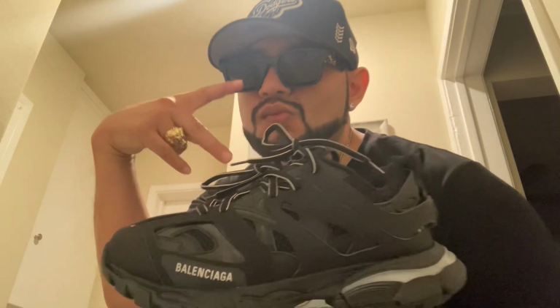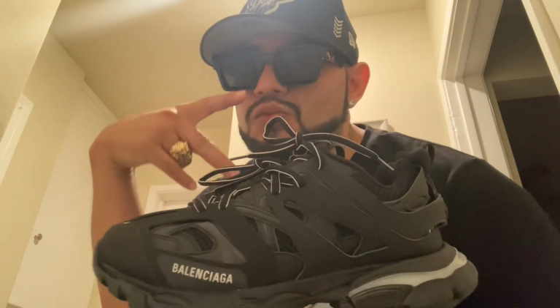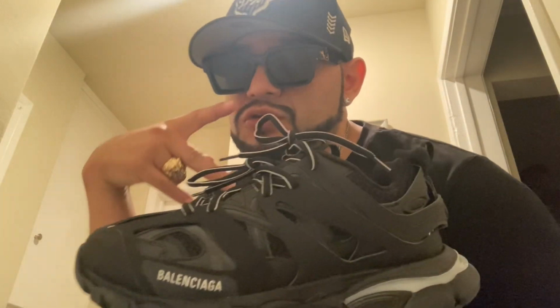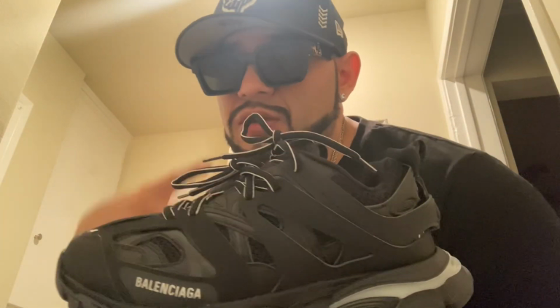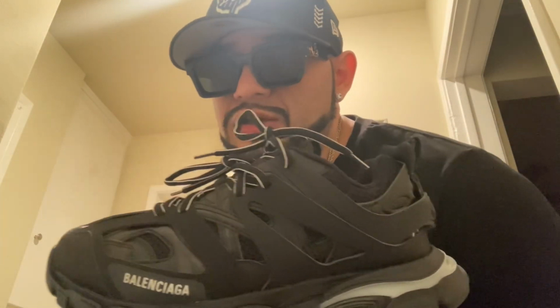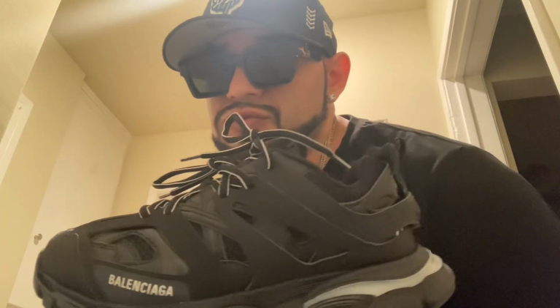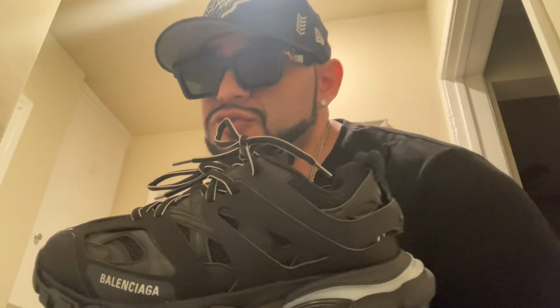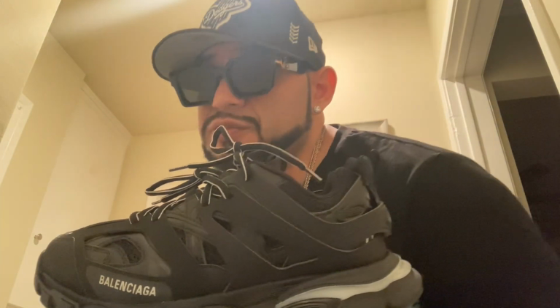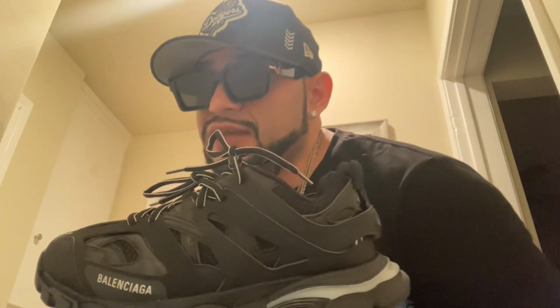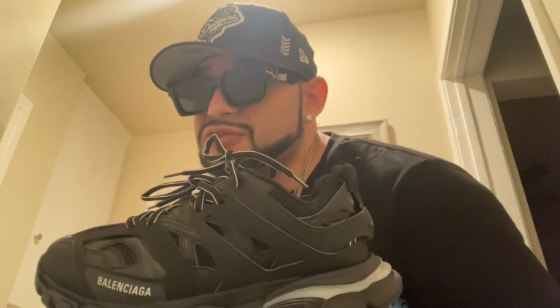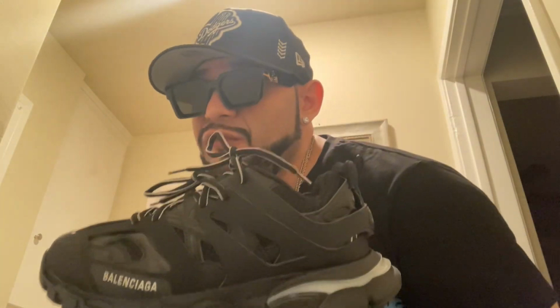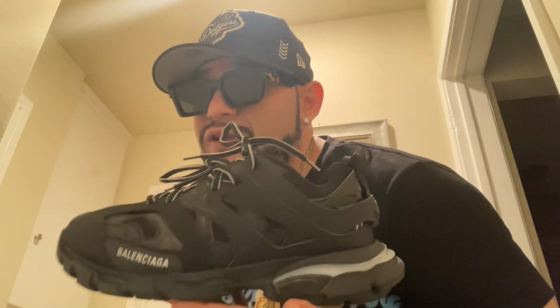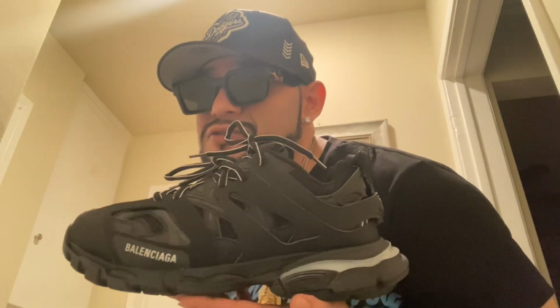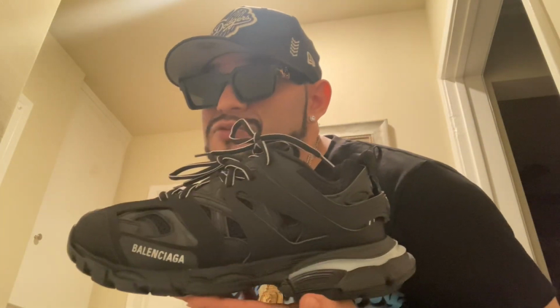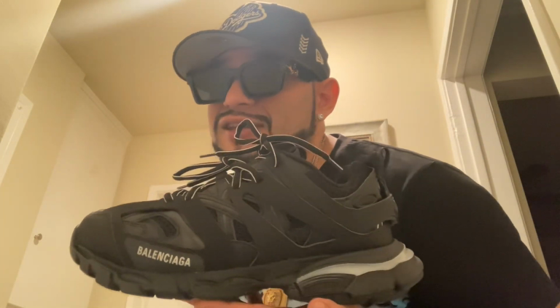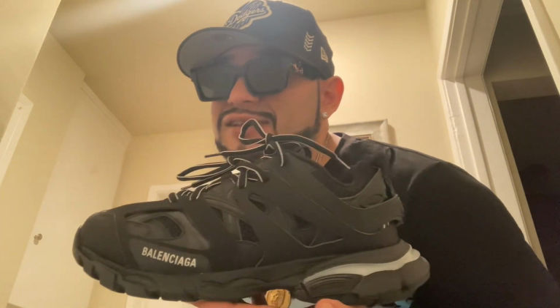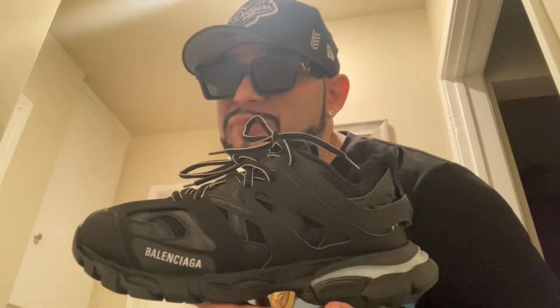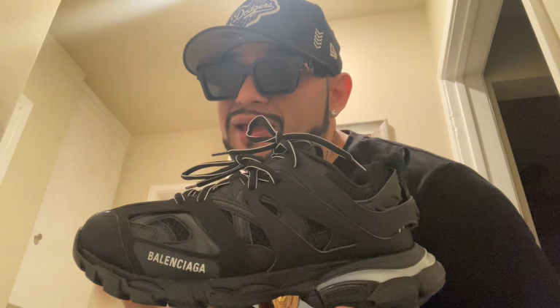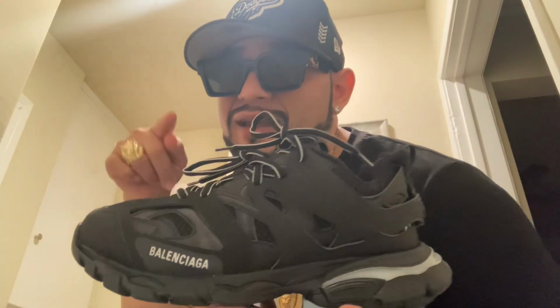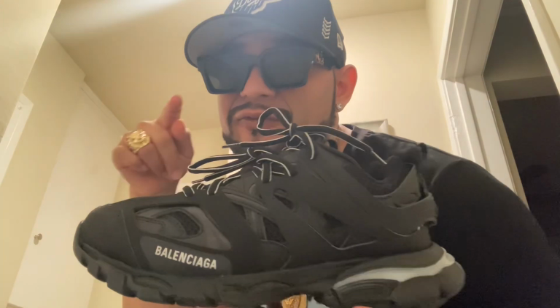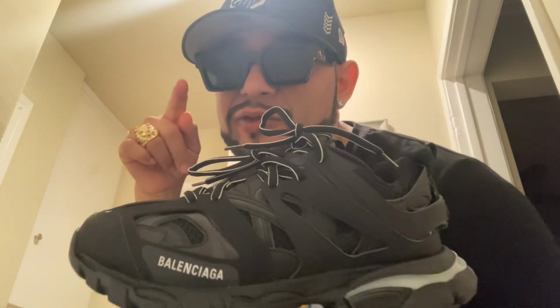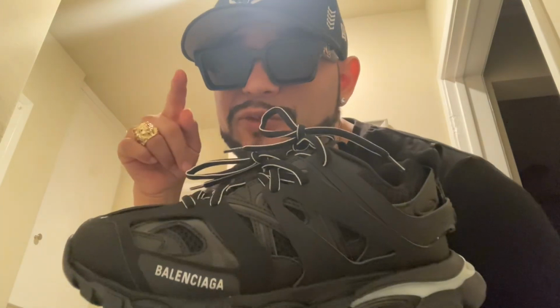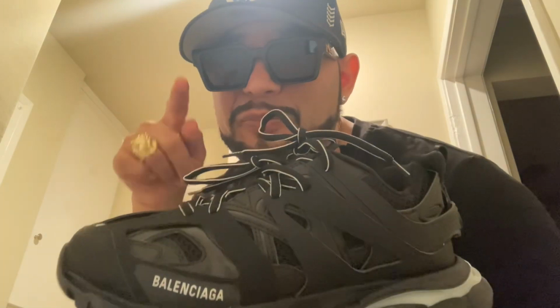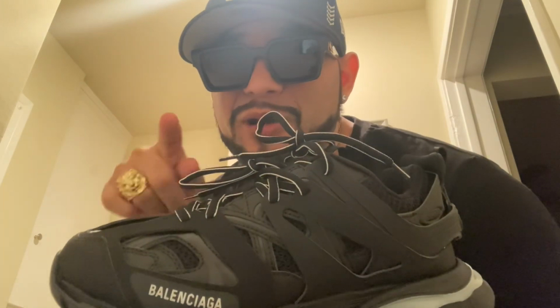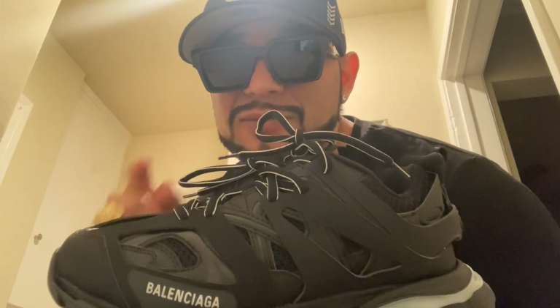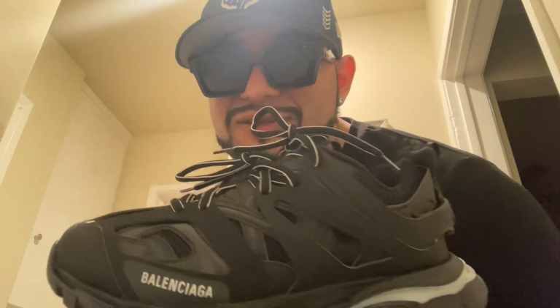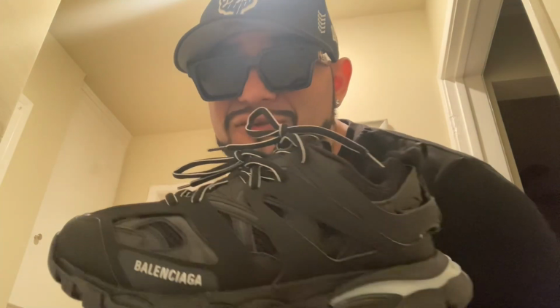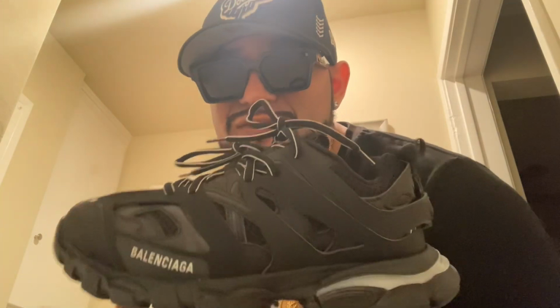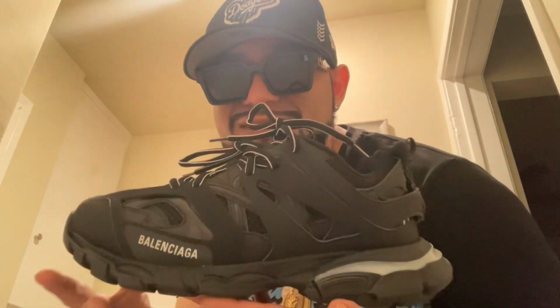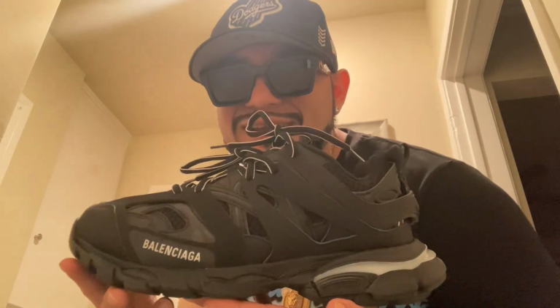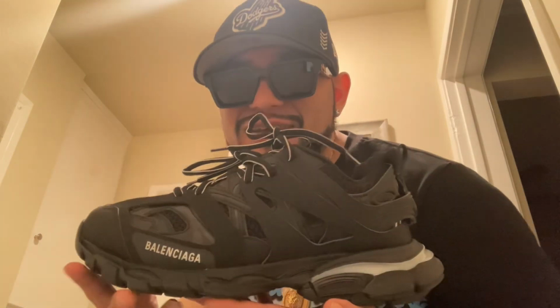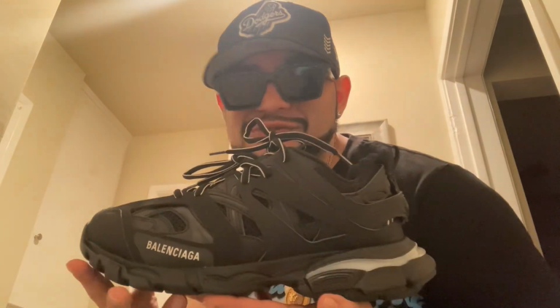What's going on YouTube? It's Esco for Esco Kicks, back at it for a public service announcement.